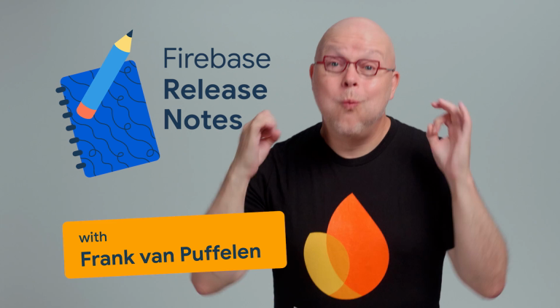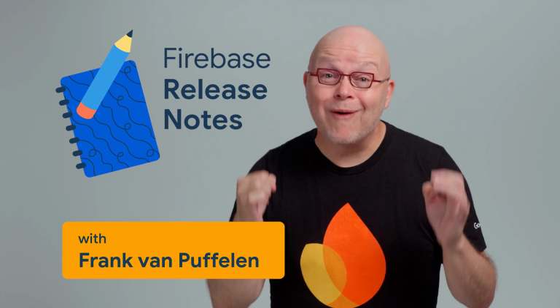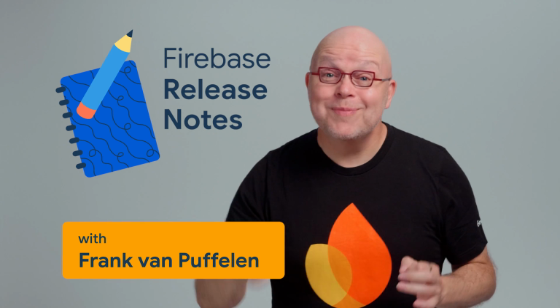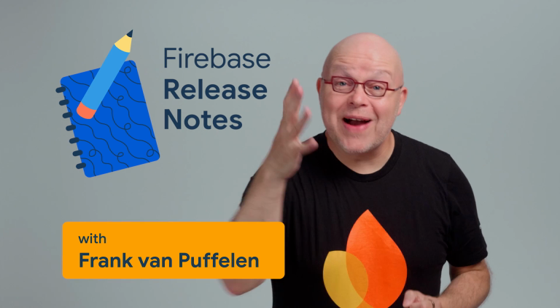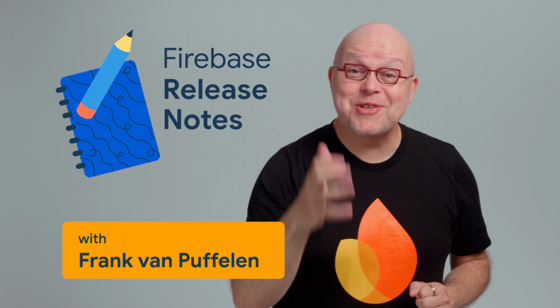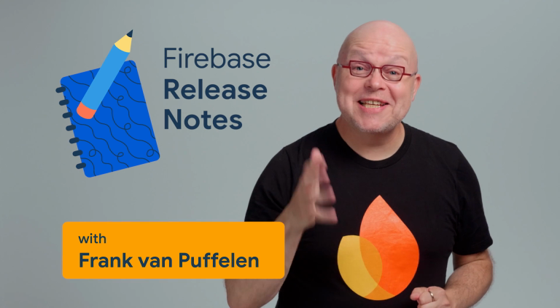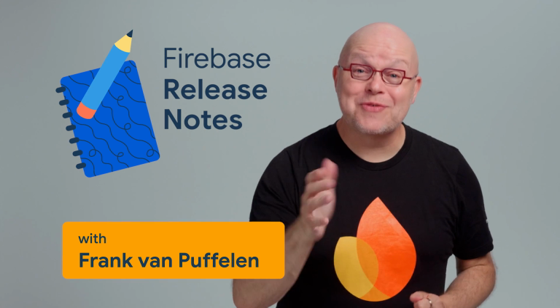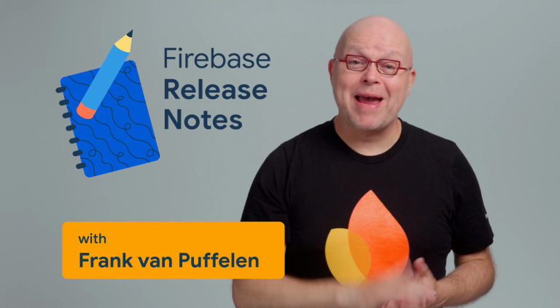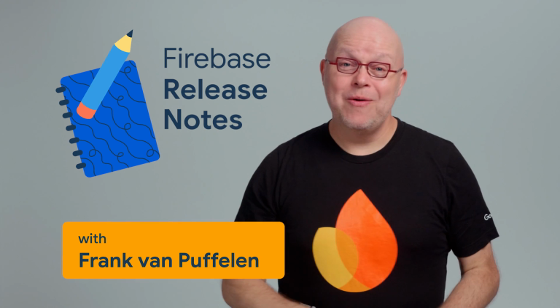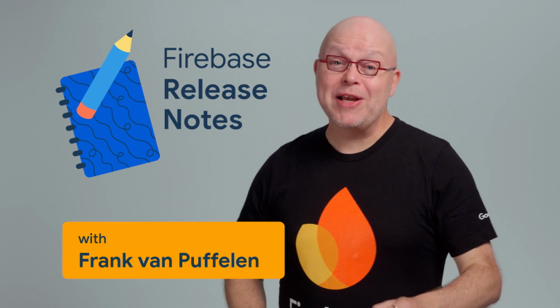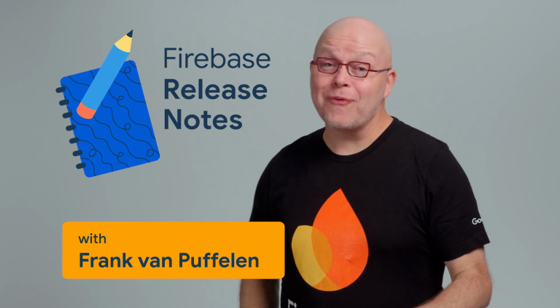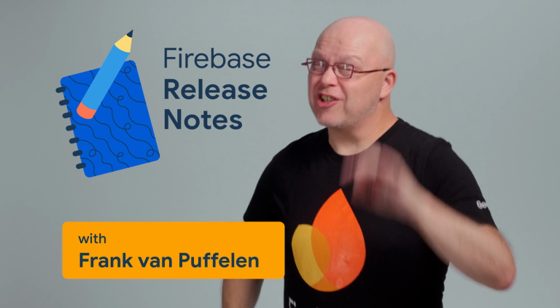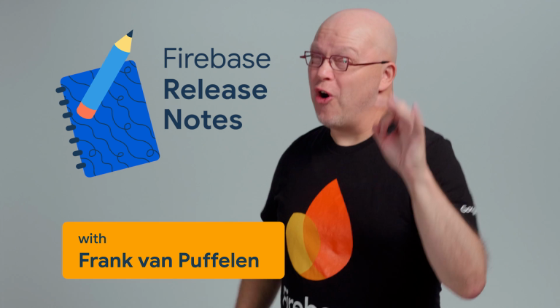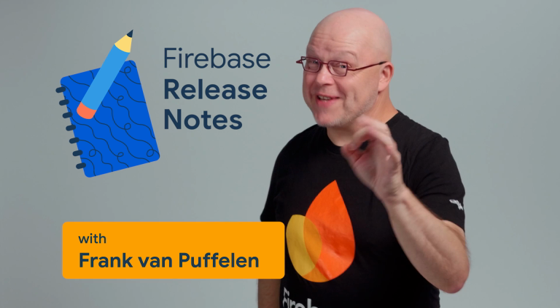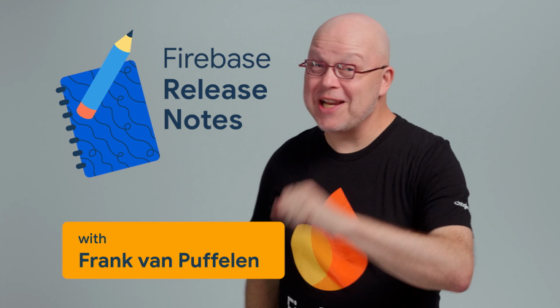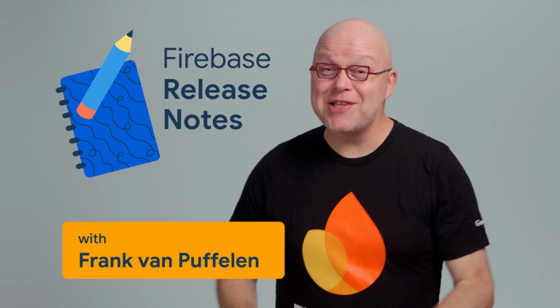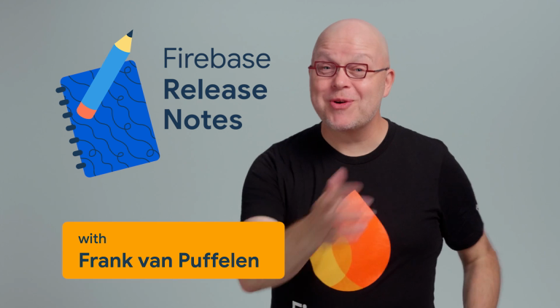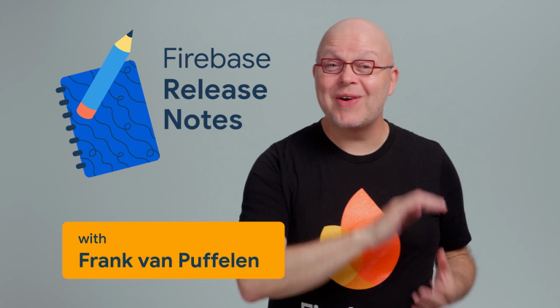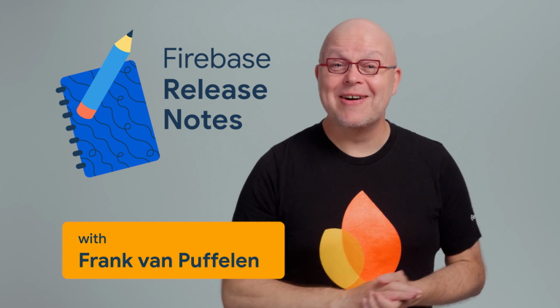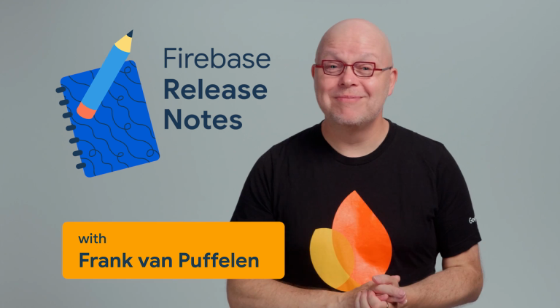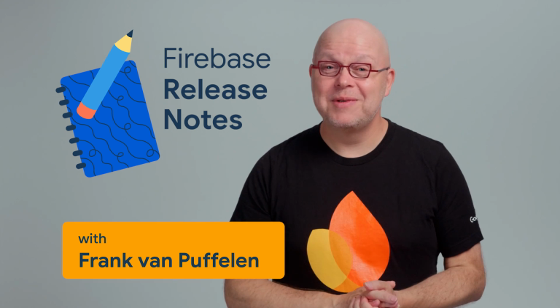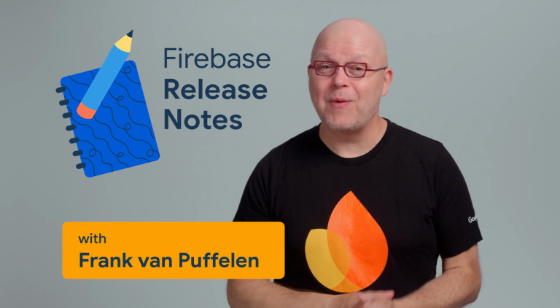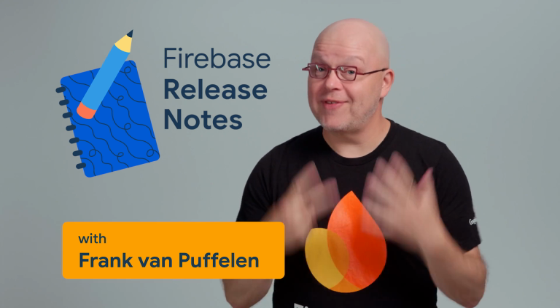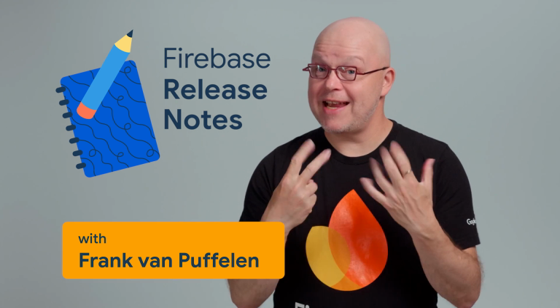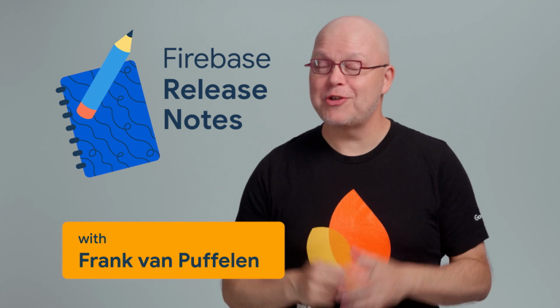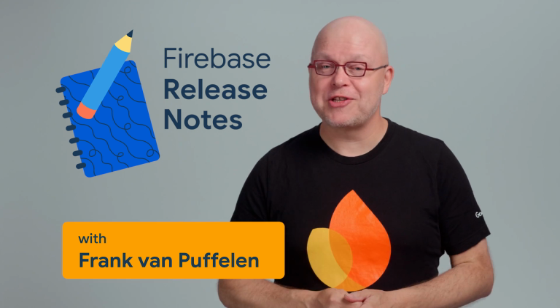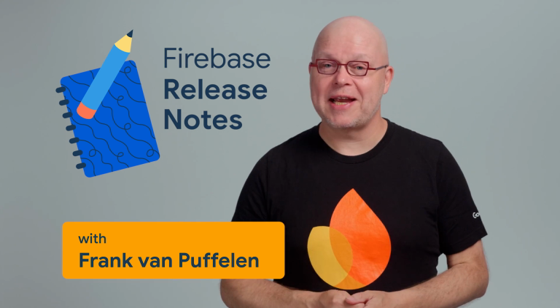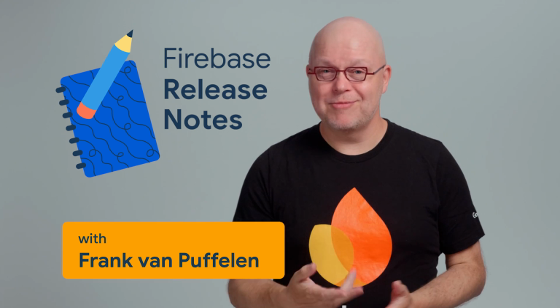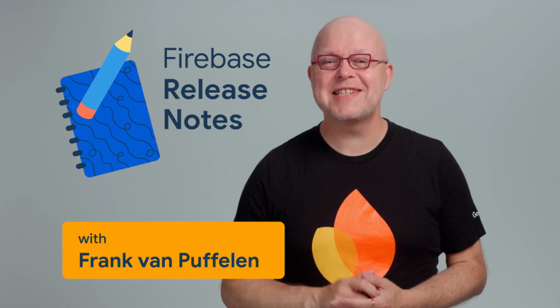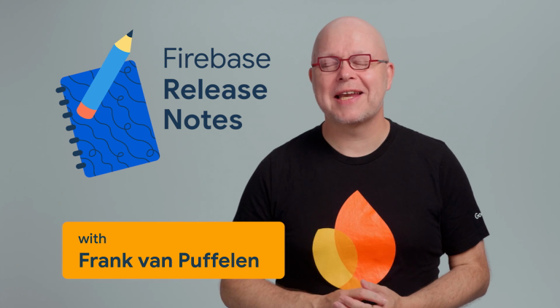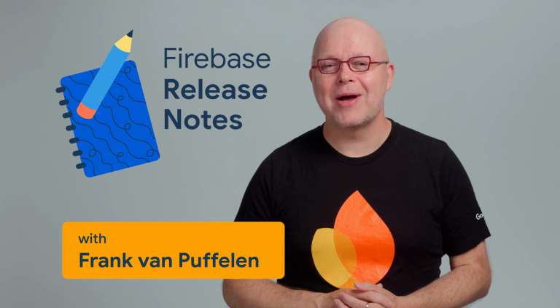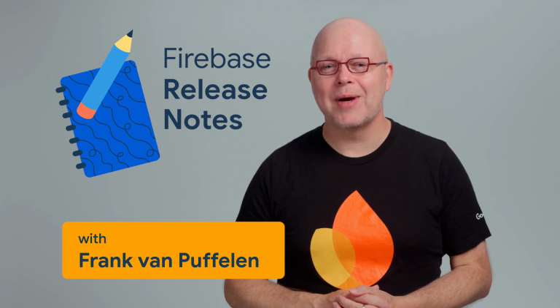Welcome to Firebase Release Notes for May, where we cover top takeaways from Google I/O. We have seven topics today, so let's dig in right away.